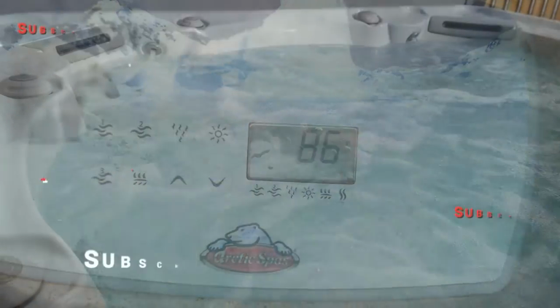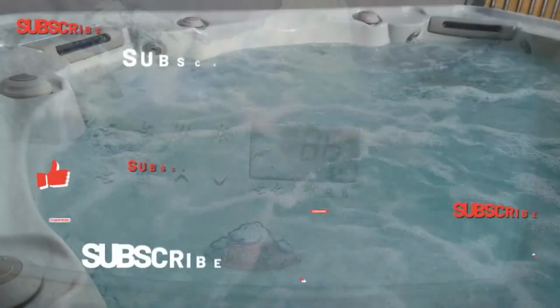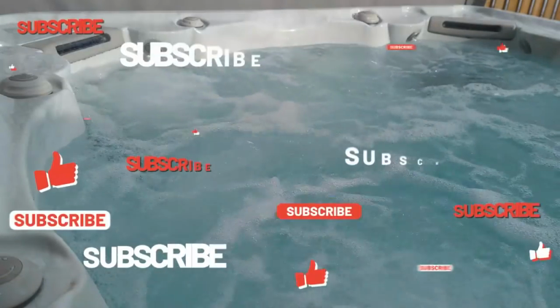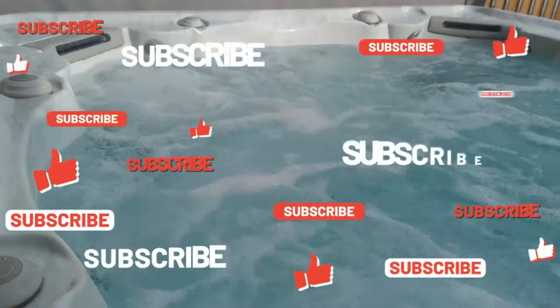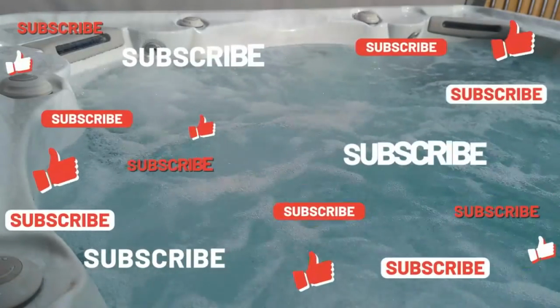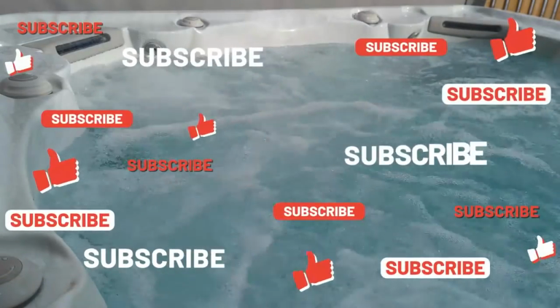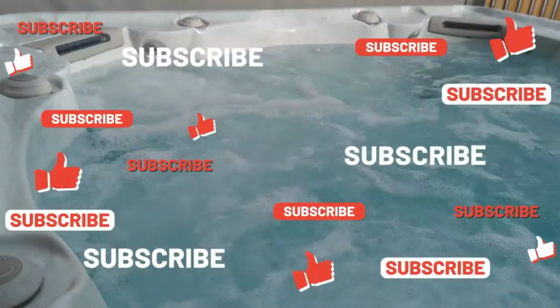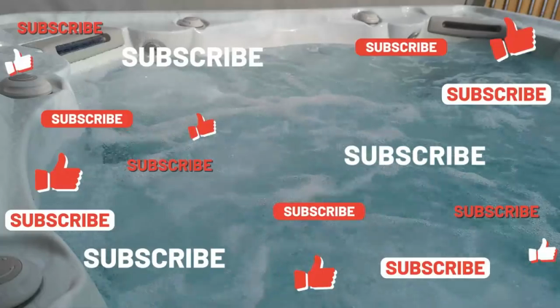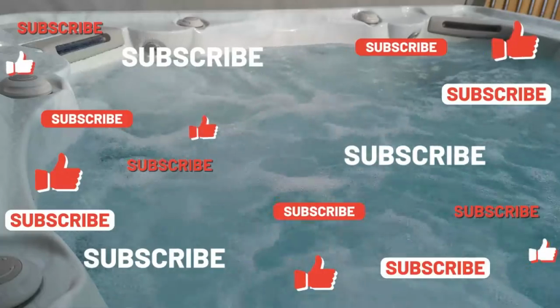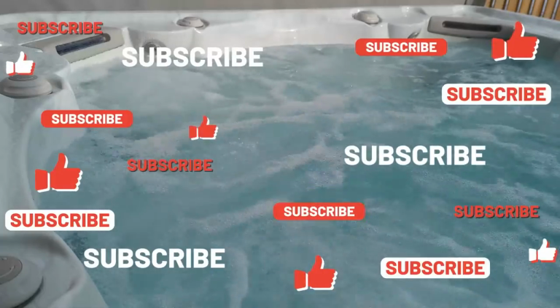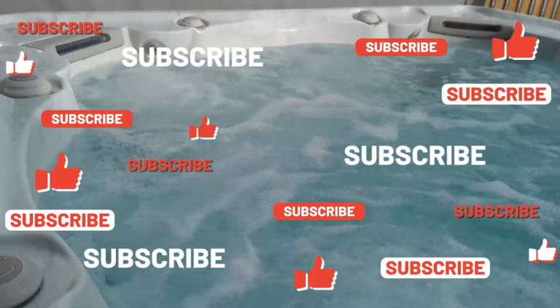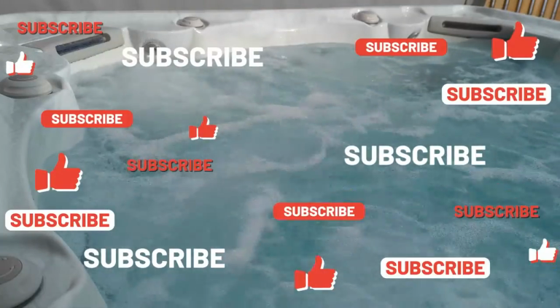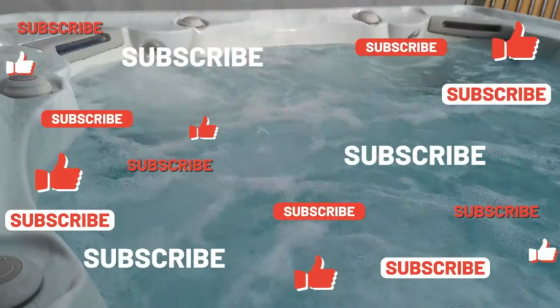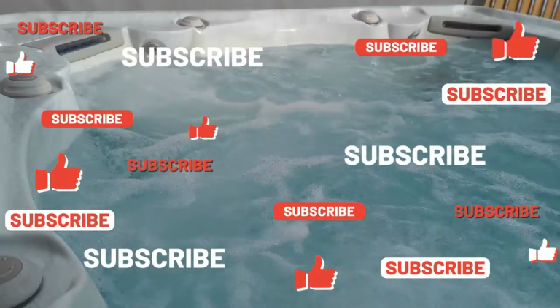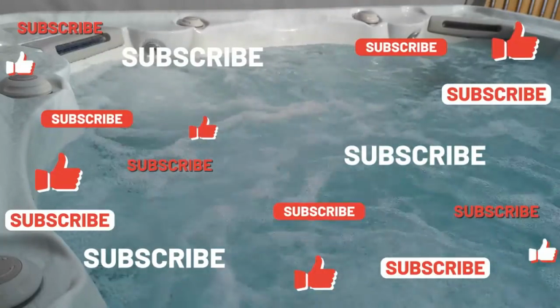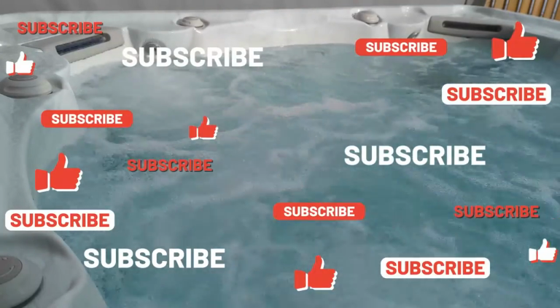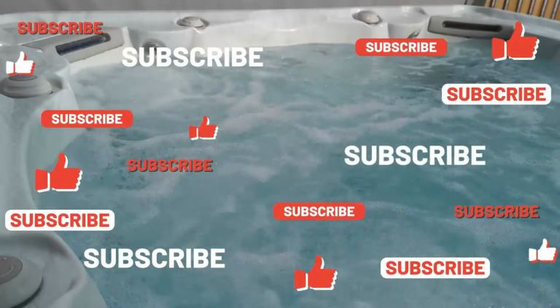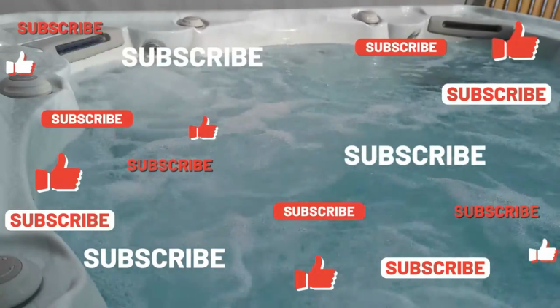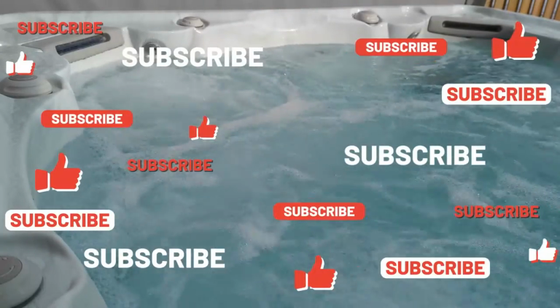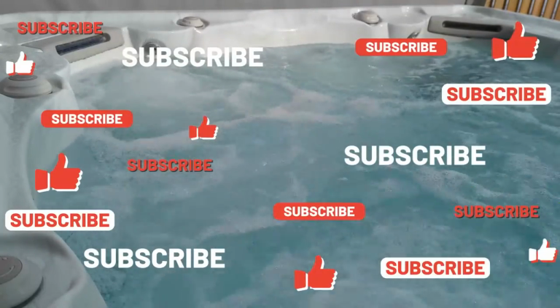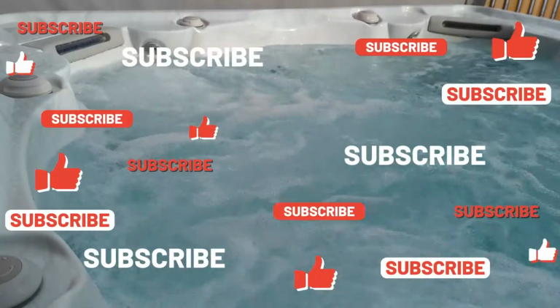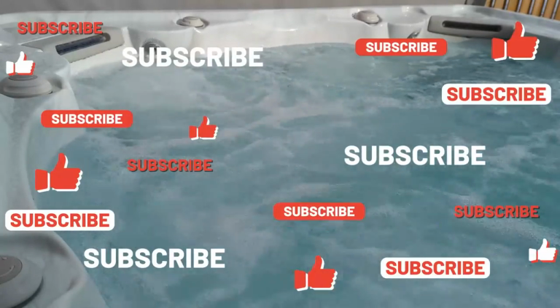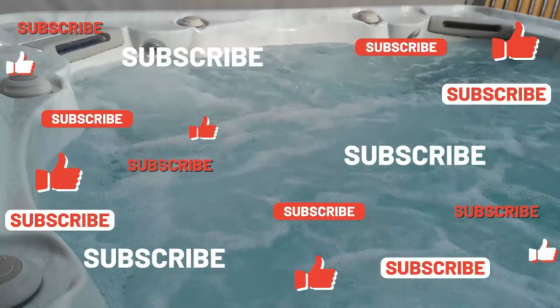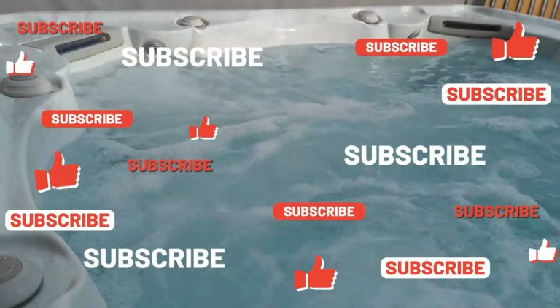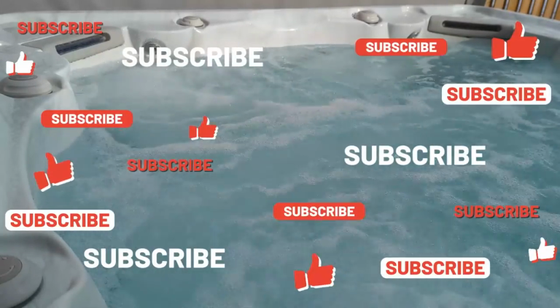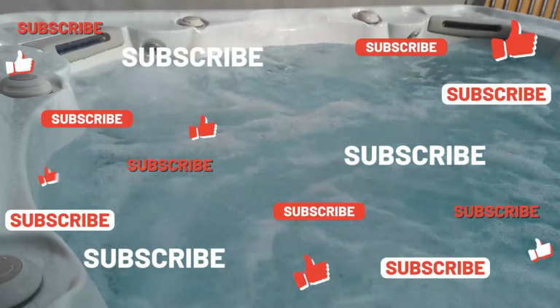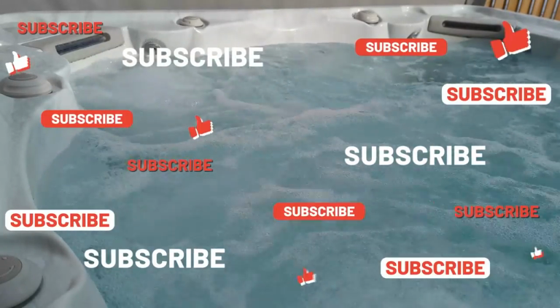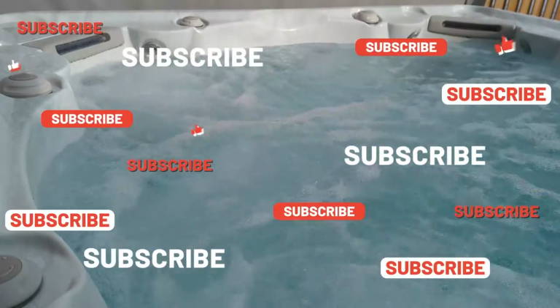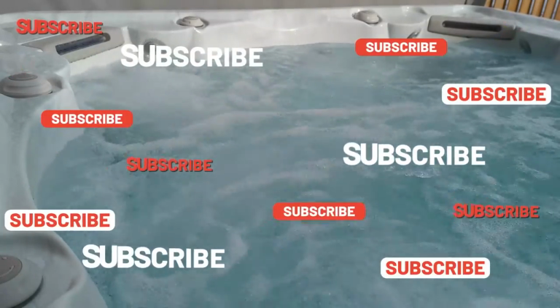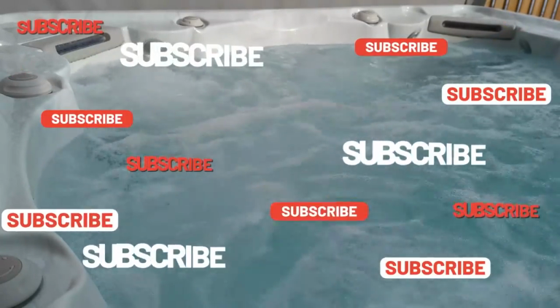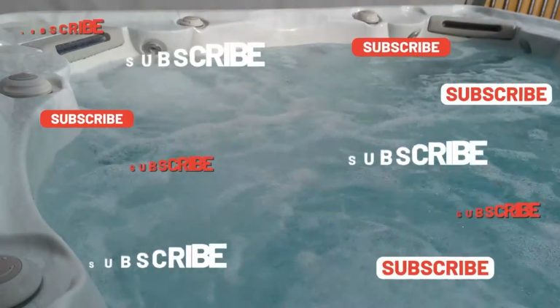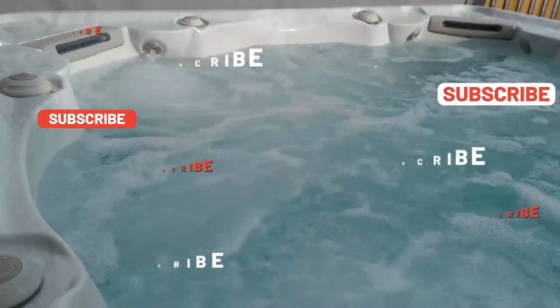If this video helped you out, make sure you like and subscribe. If you still have any questions, just comment below or join our membership group.